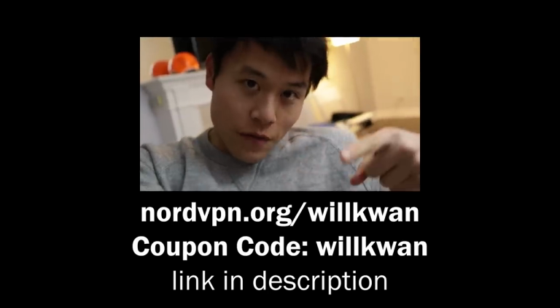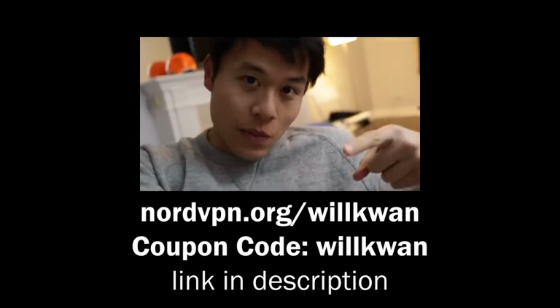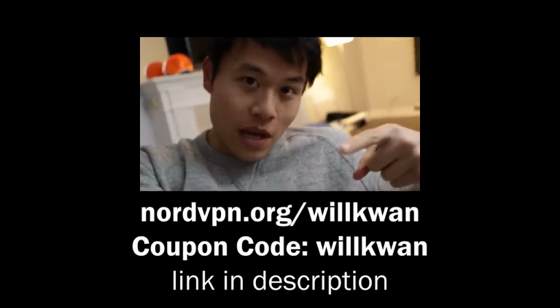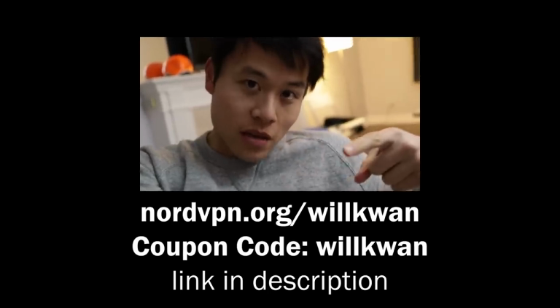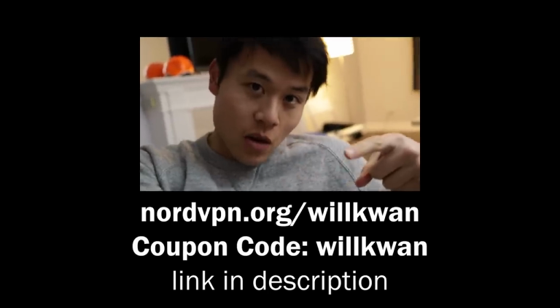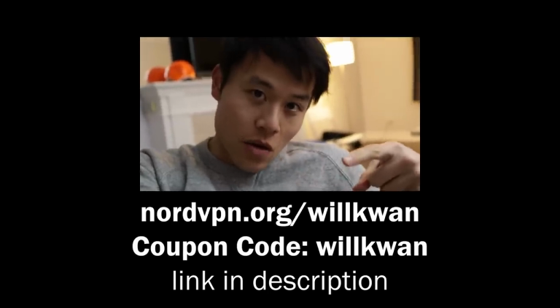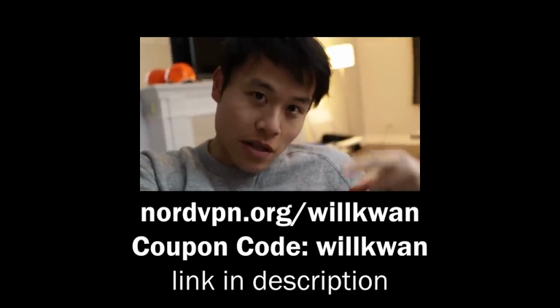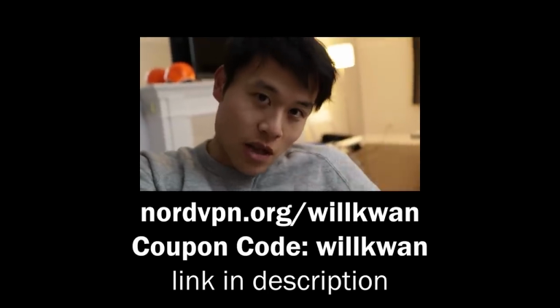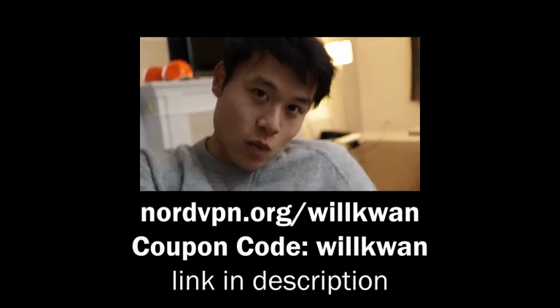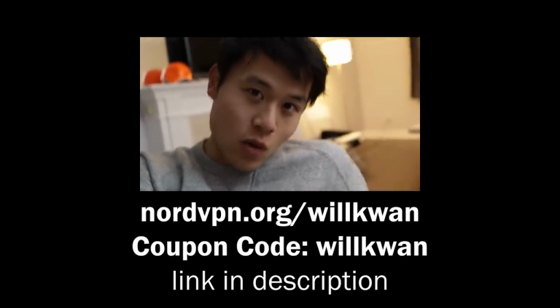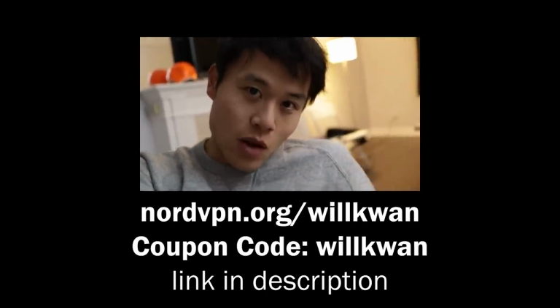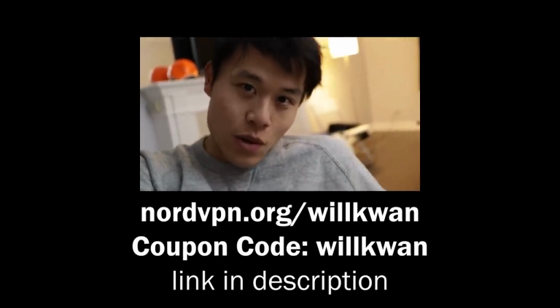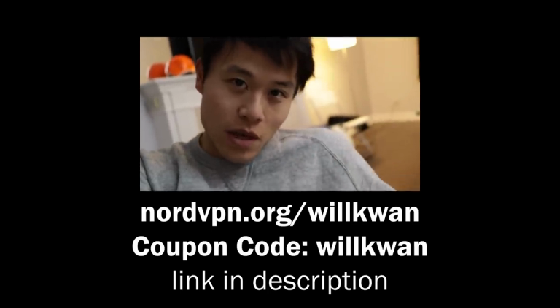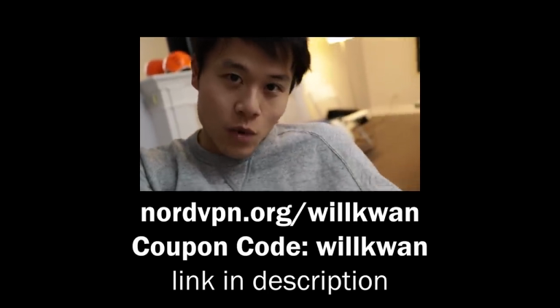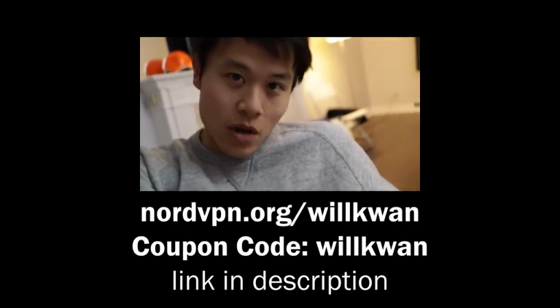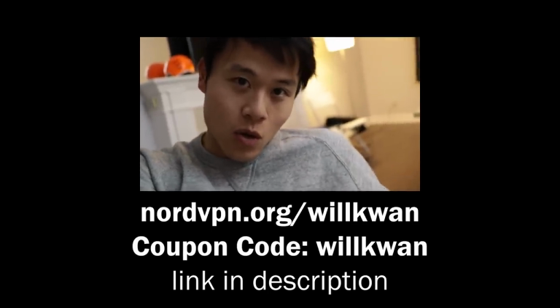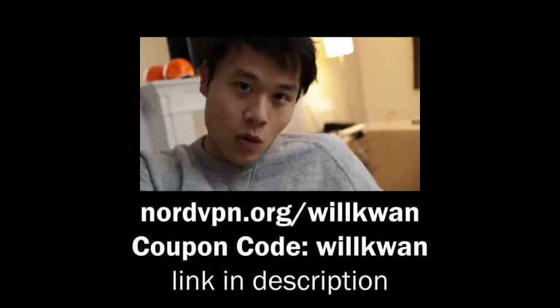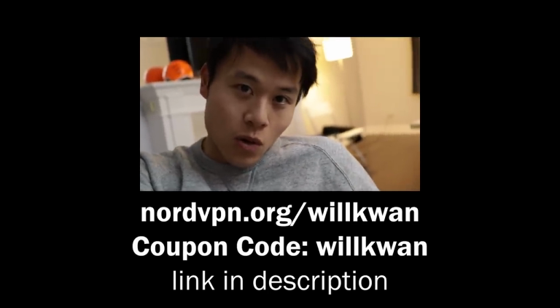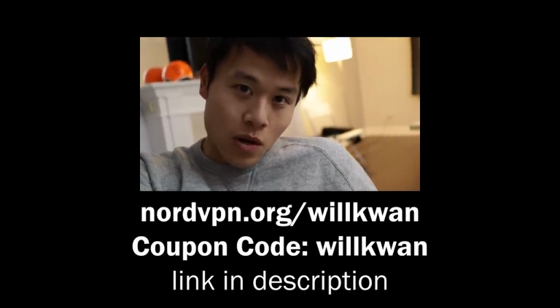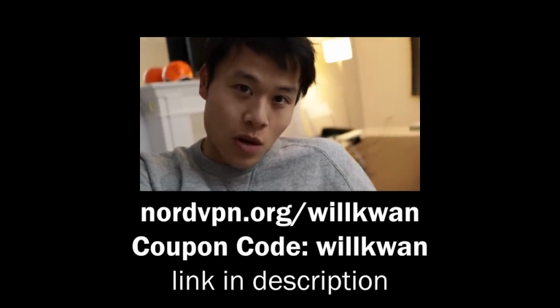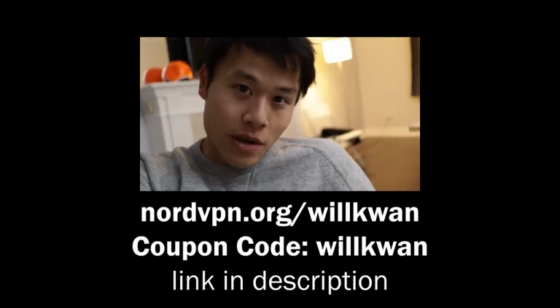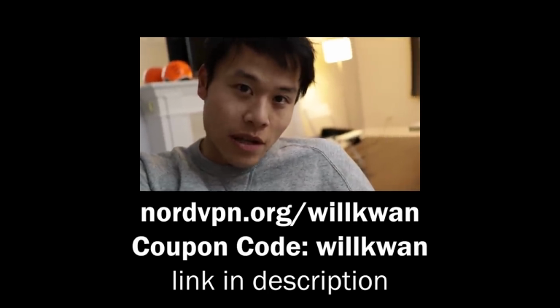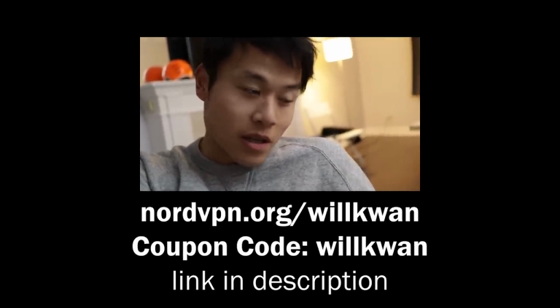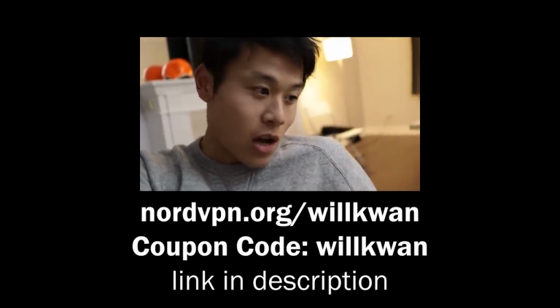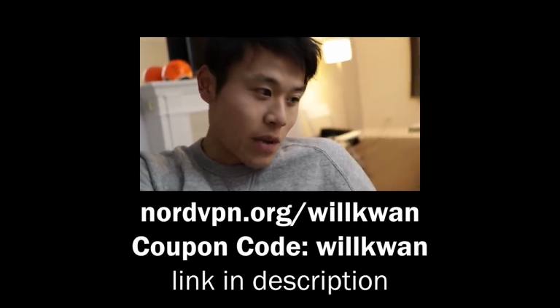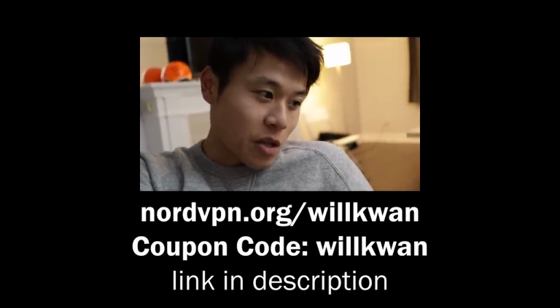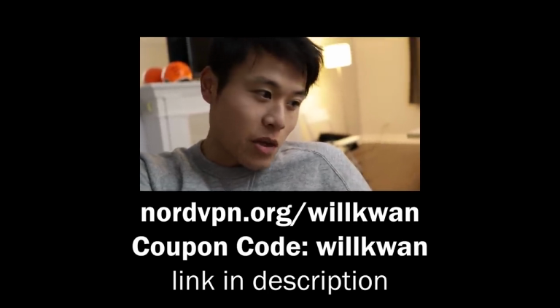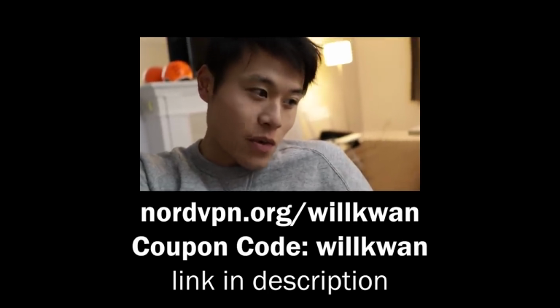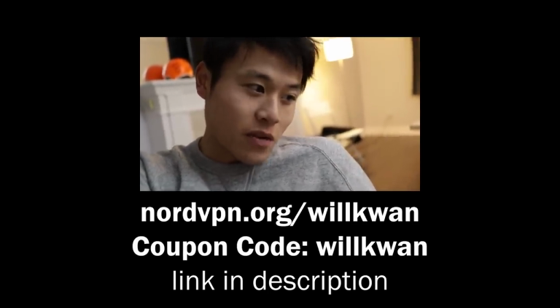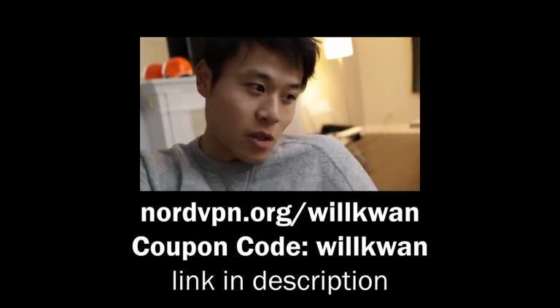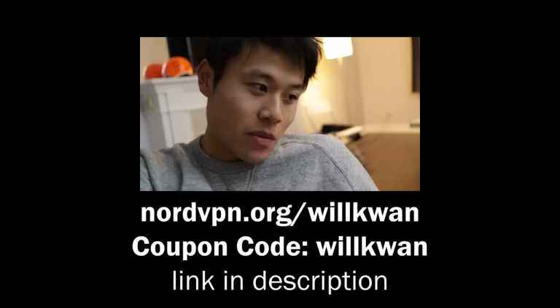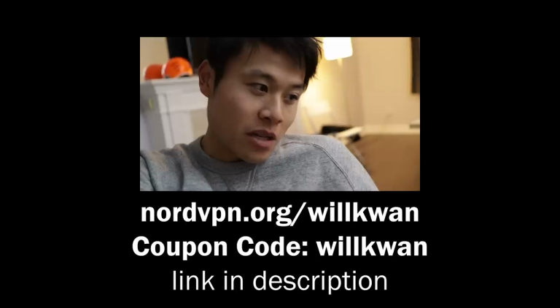That's nordvpn.org/willkwan with the coupon code 'willkwan' to get 70% off a three-year plan with four months free. All right, that's it — now how am I gonna spend the rest of this money?